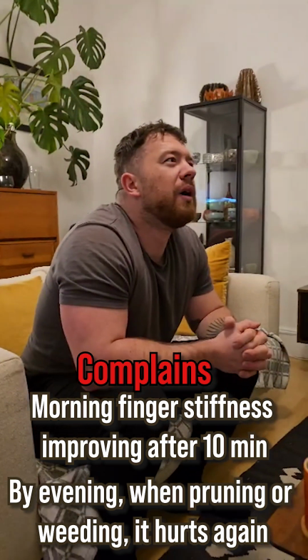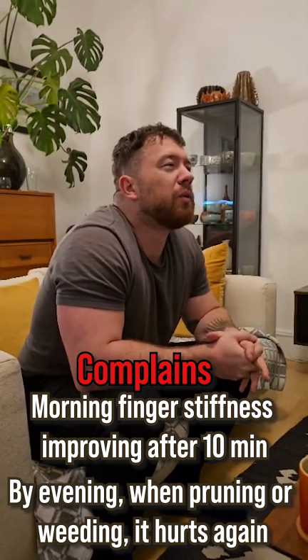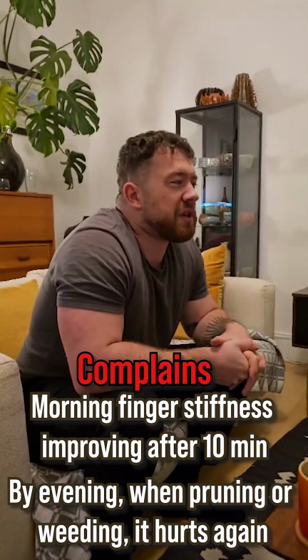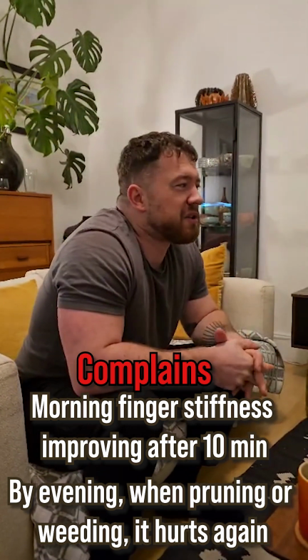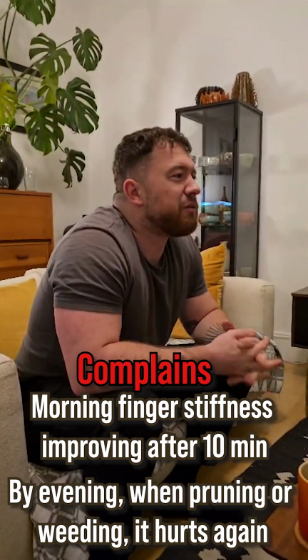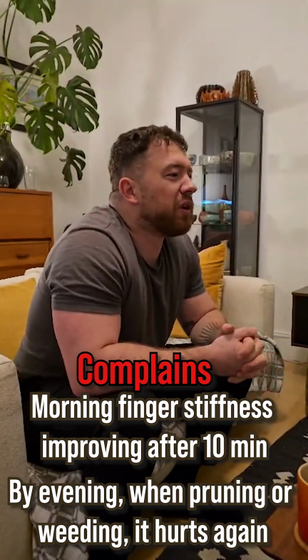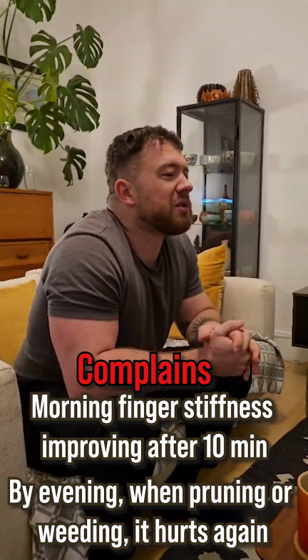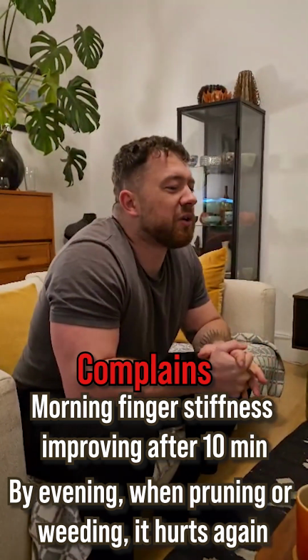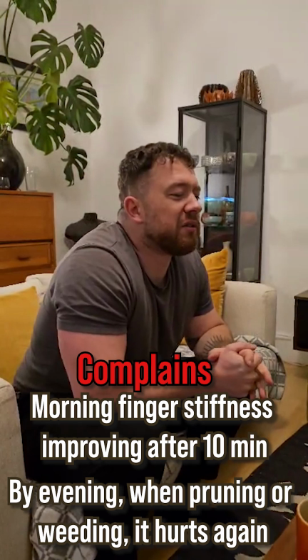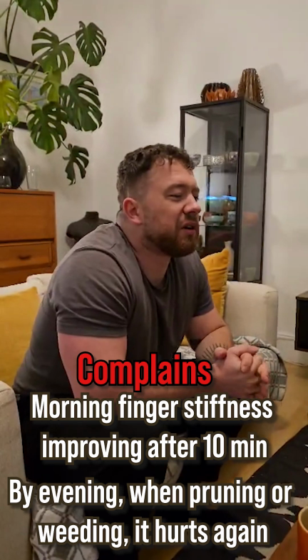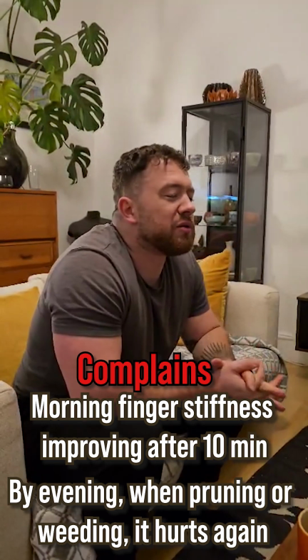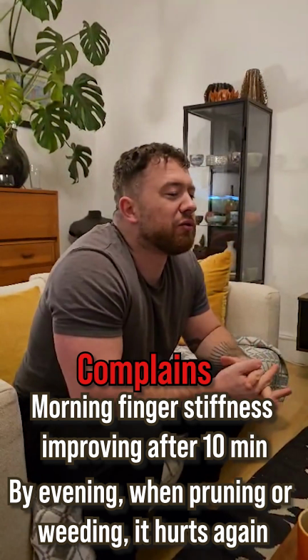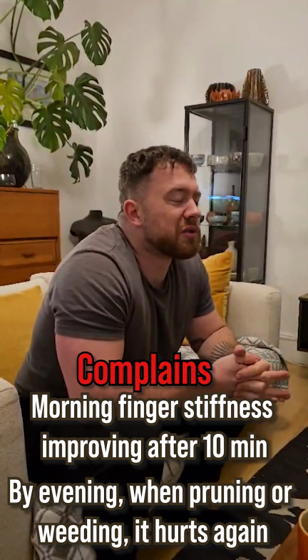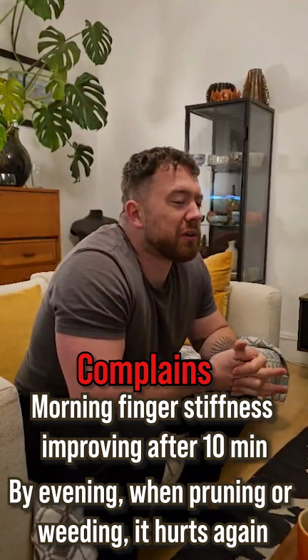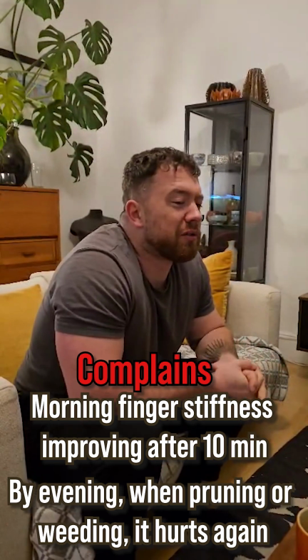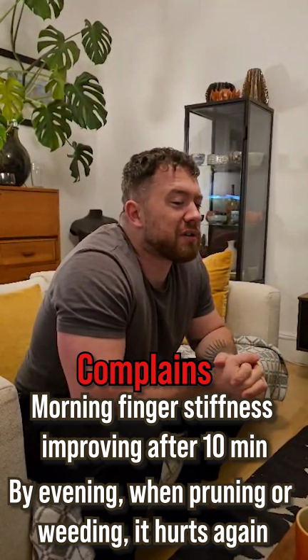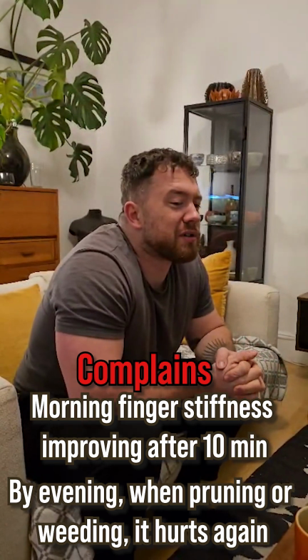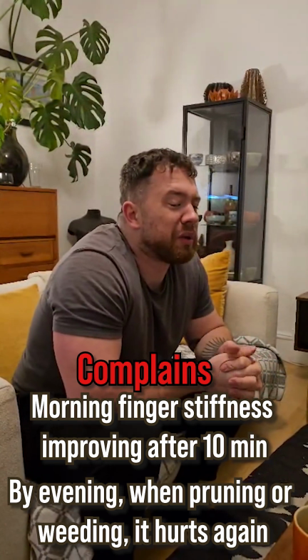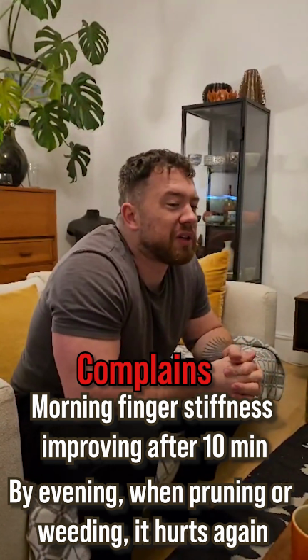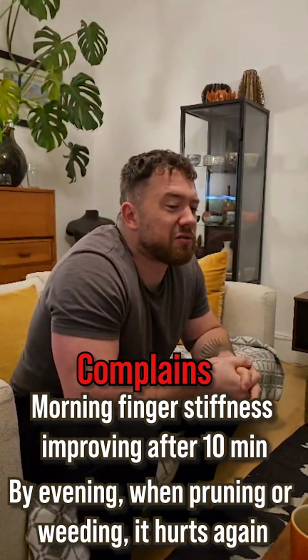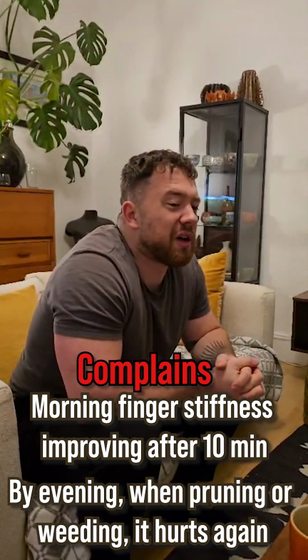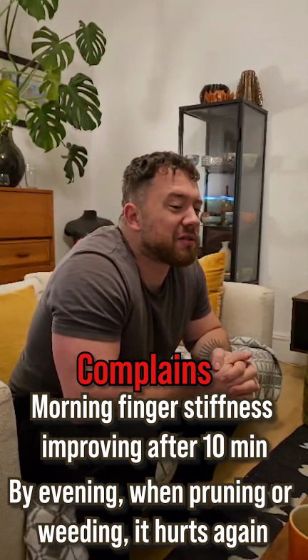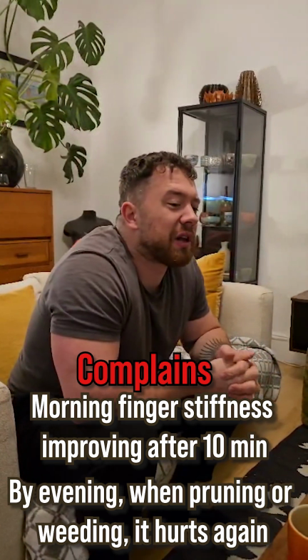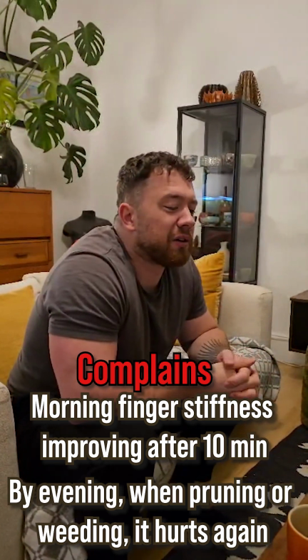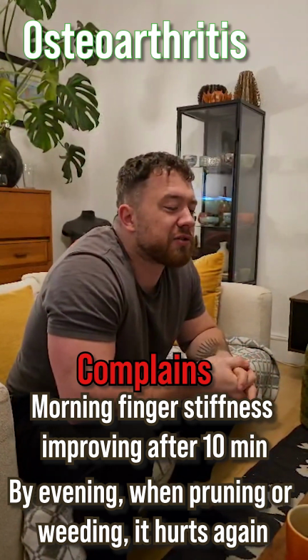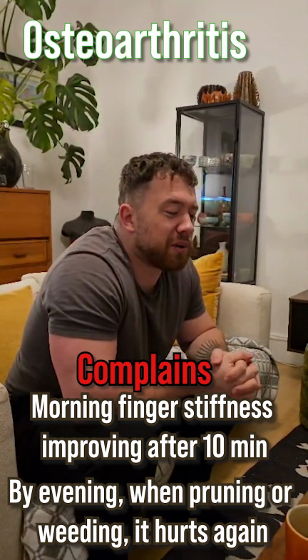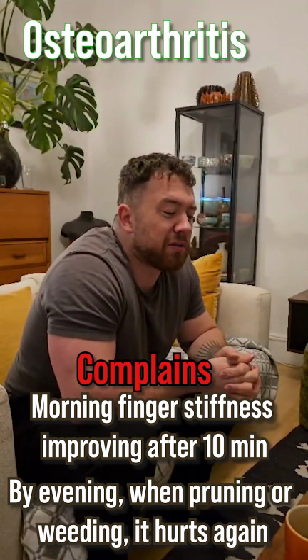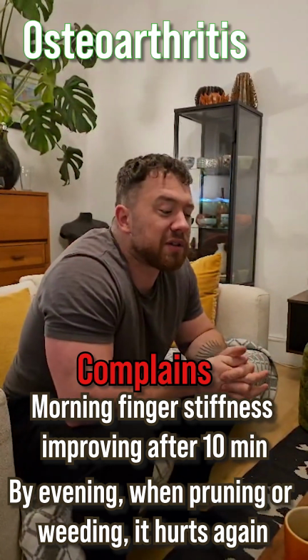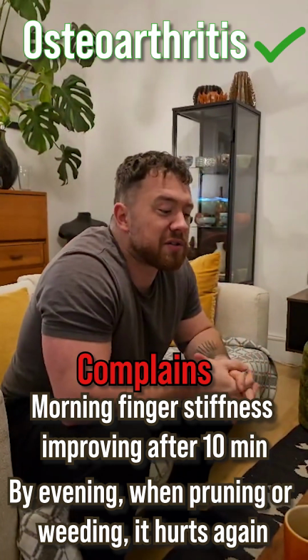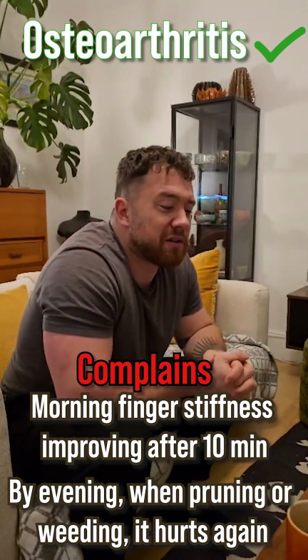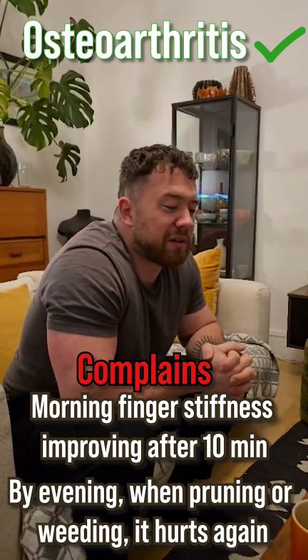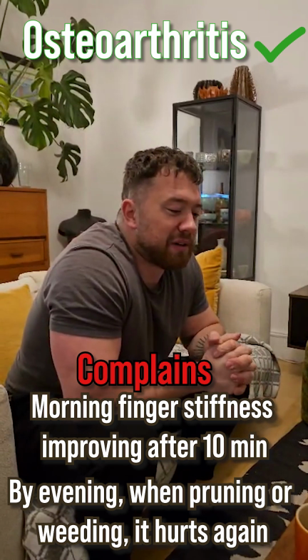Well, the 10 minutes in the morning would tell me that it was rheumatoid arthritis, but the history sounds like osteoarthritis. That's correct, it is.